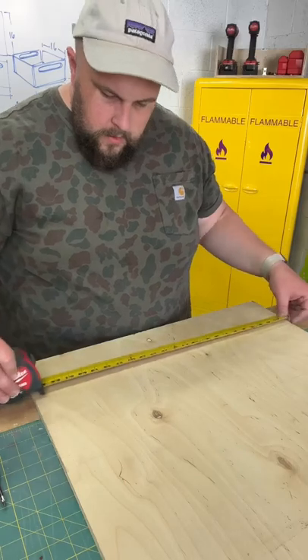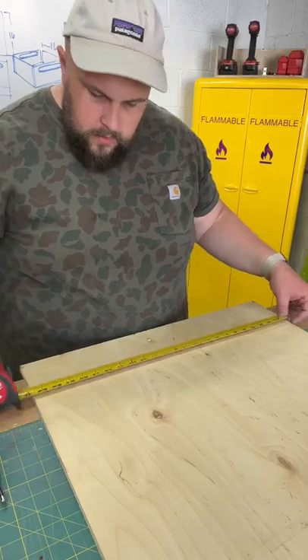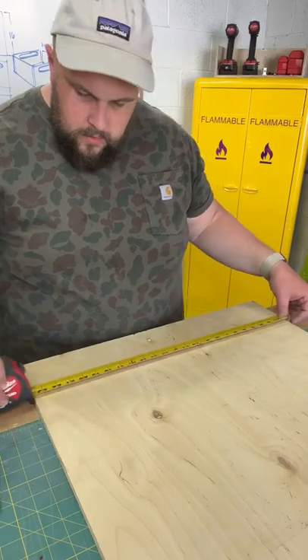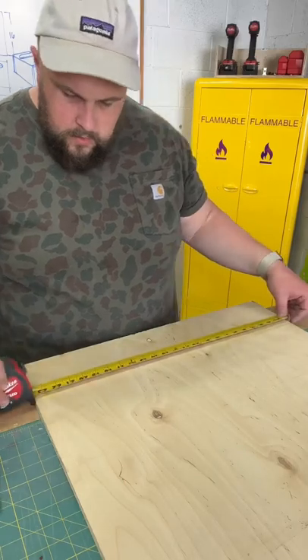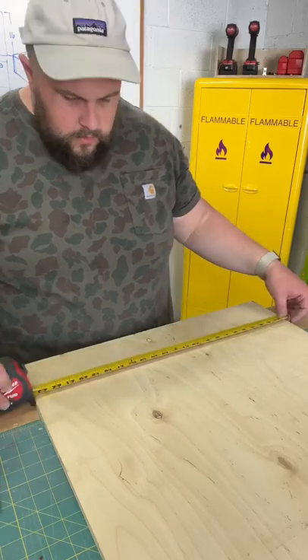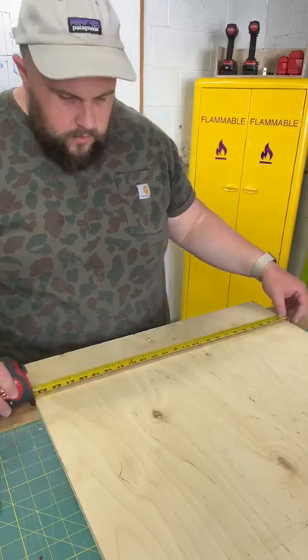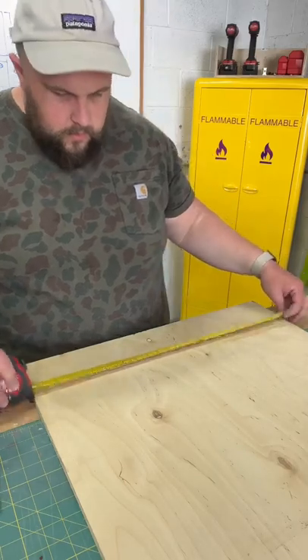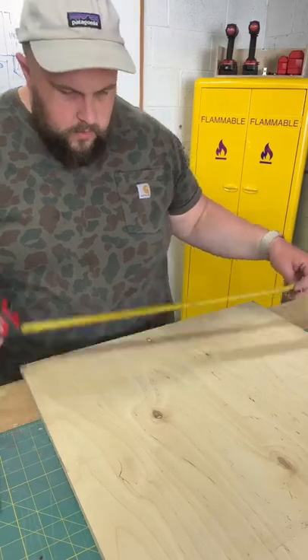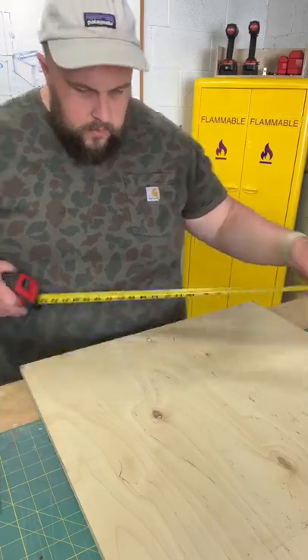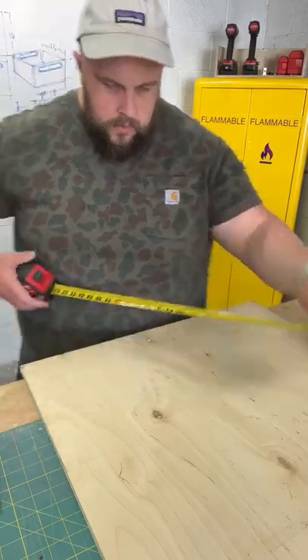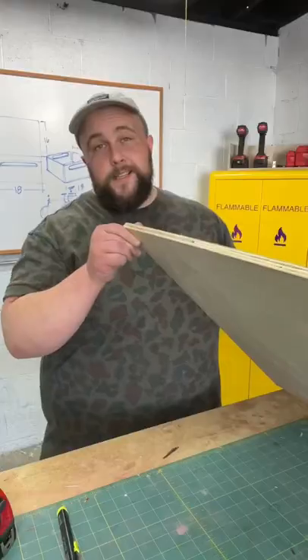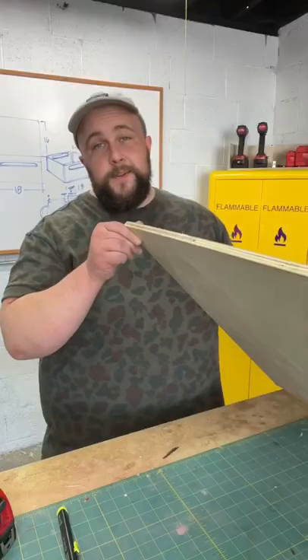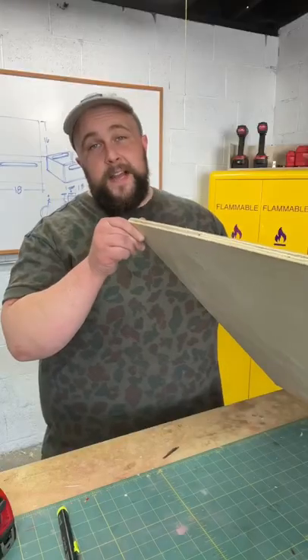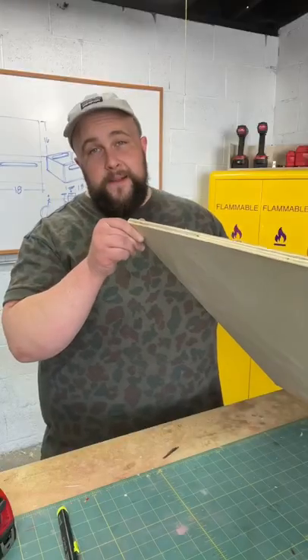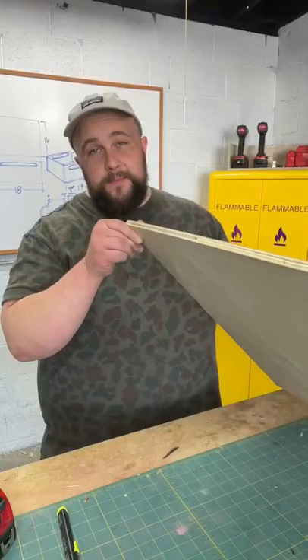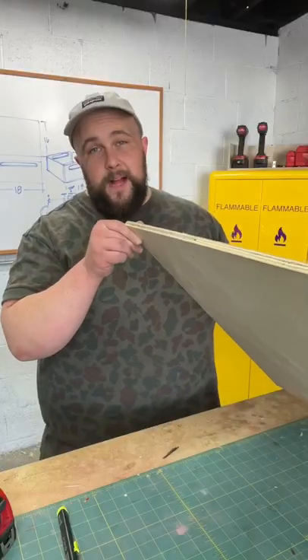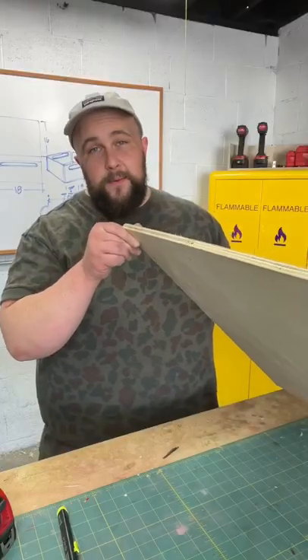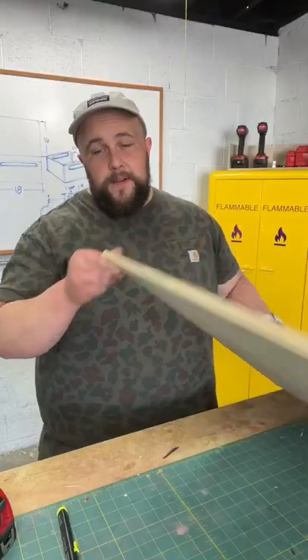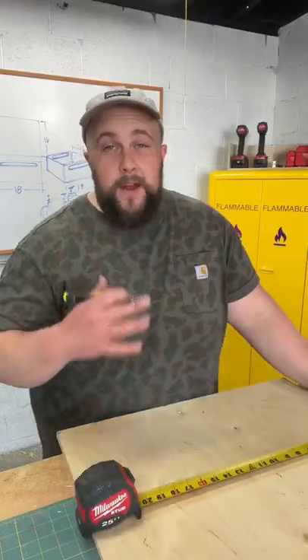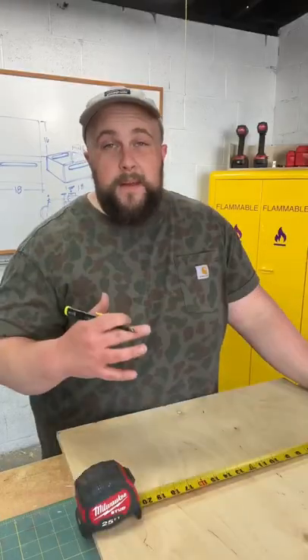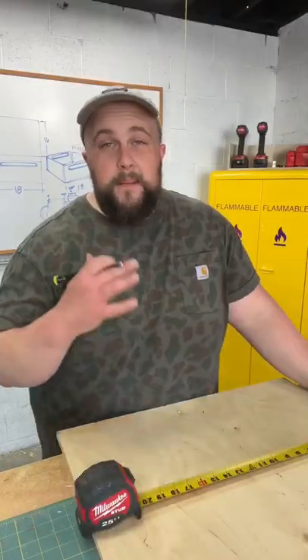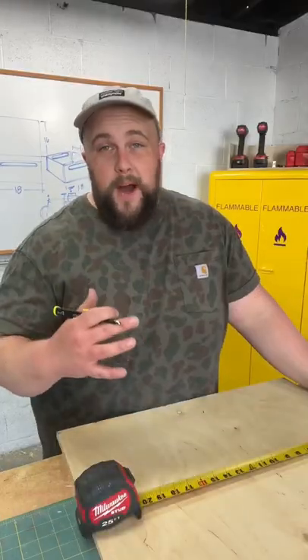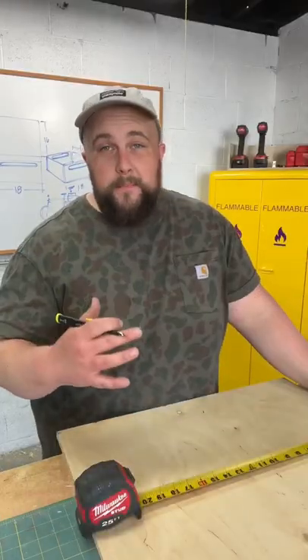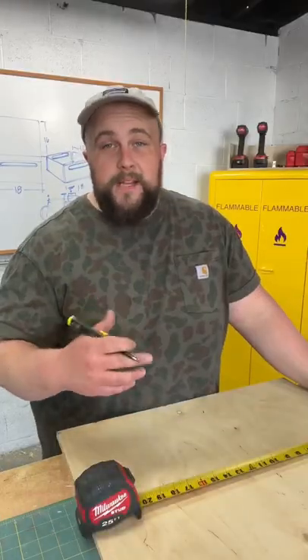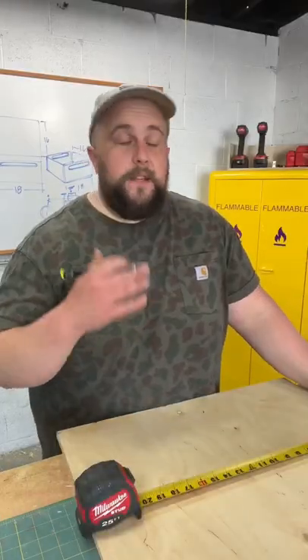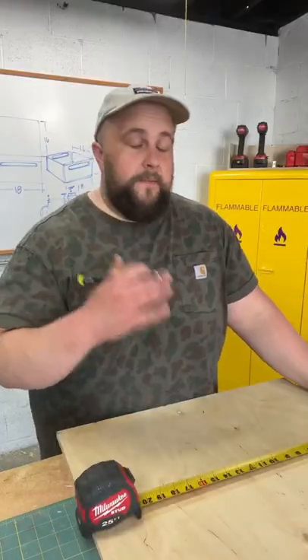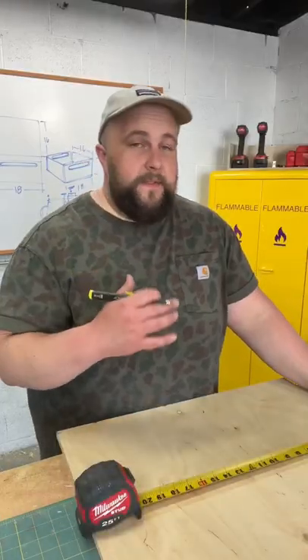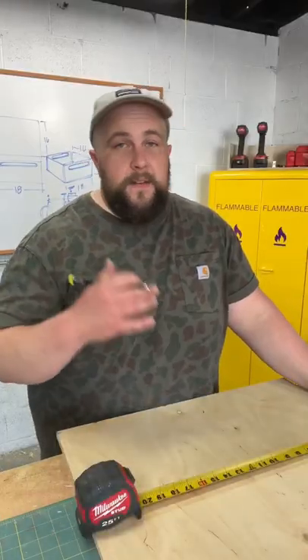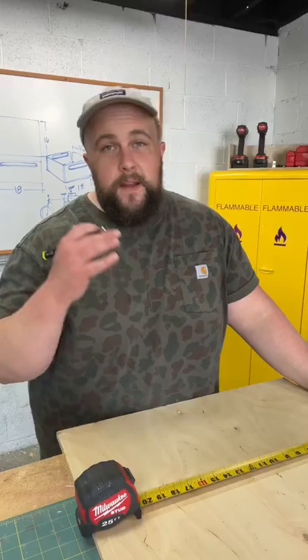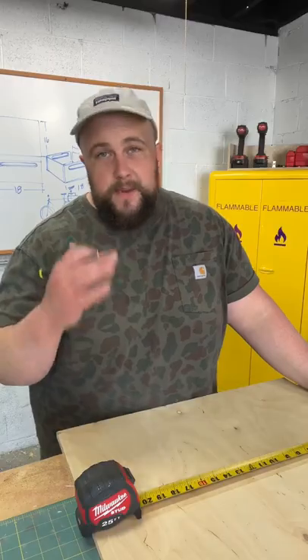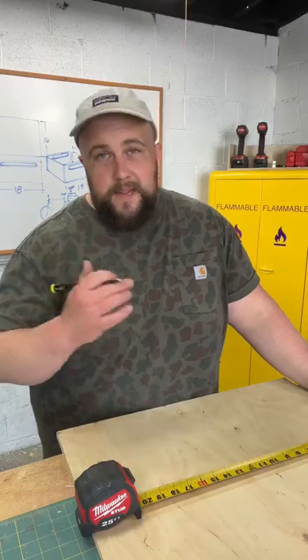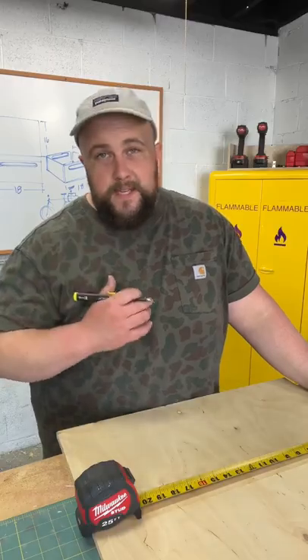I want it to be 16 inches by 18 inches. Since I'm using half-inch plywood, I'm gonna make my bottom piece 15 by 17.